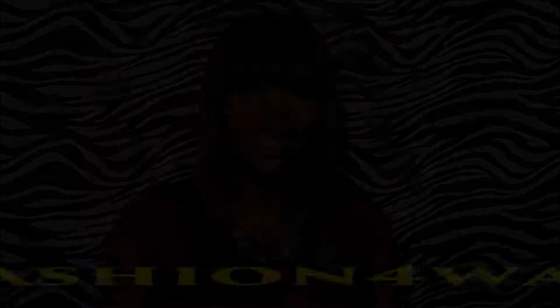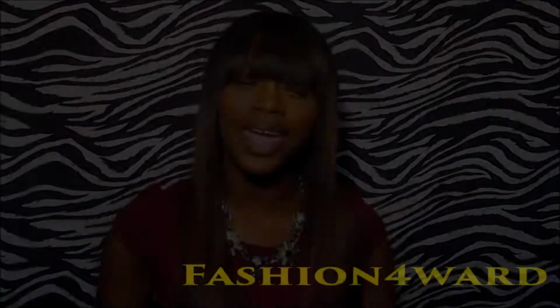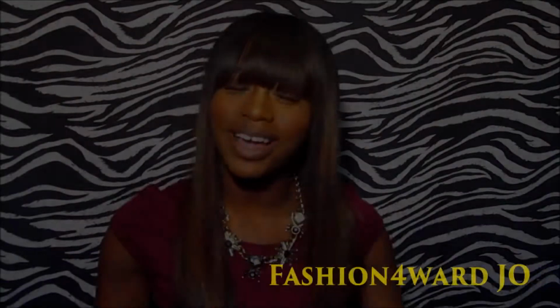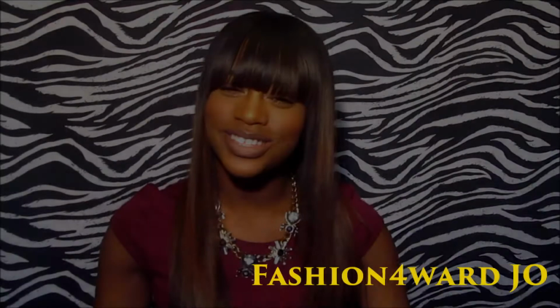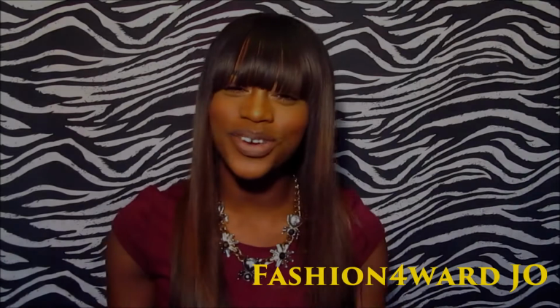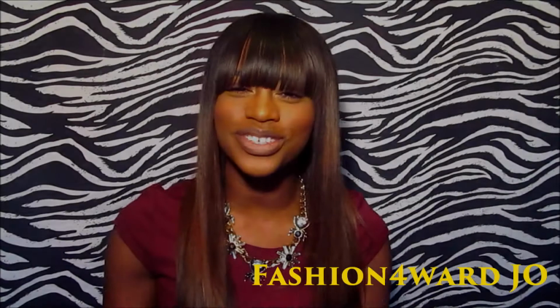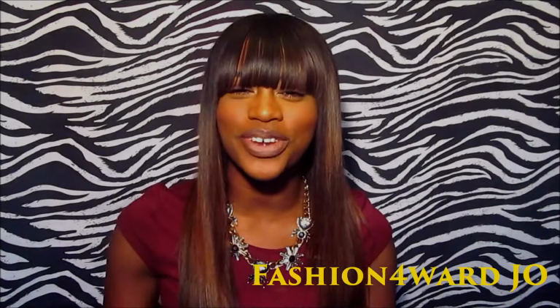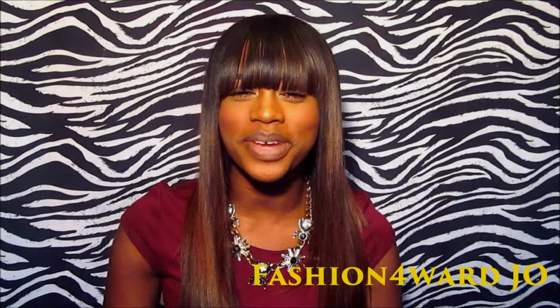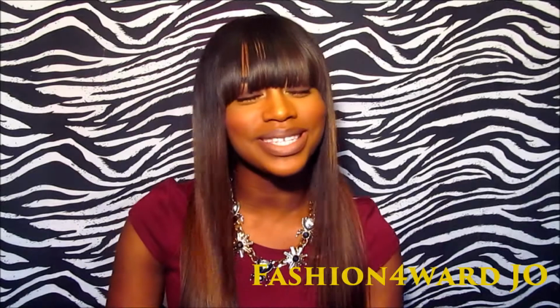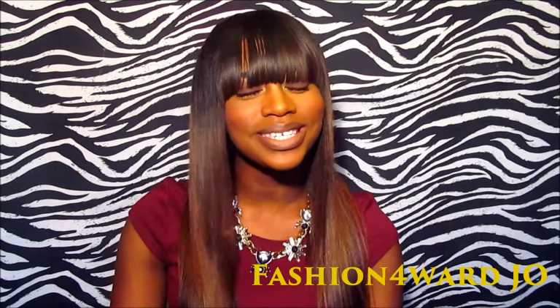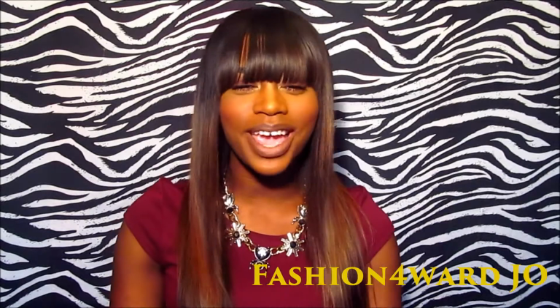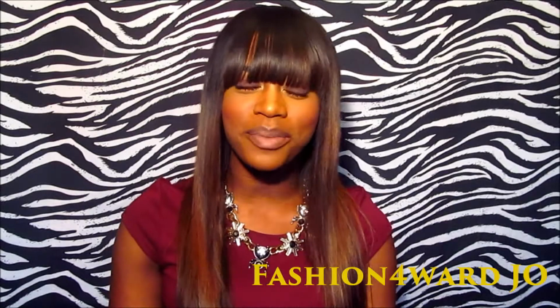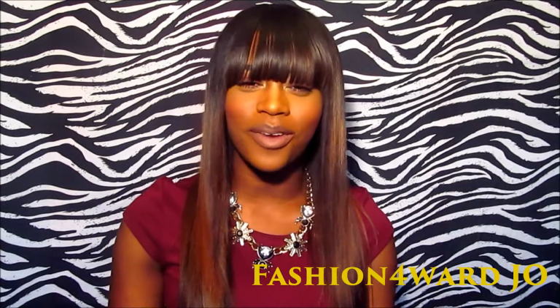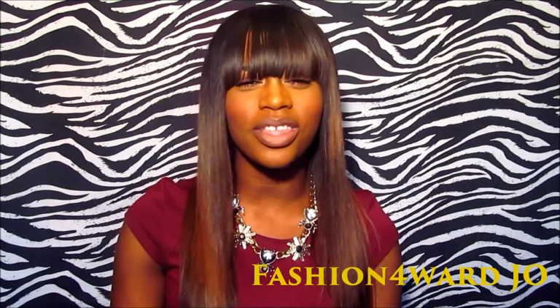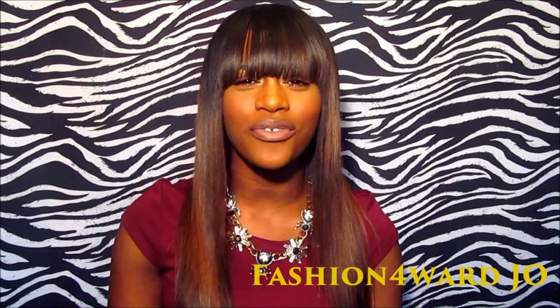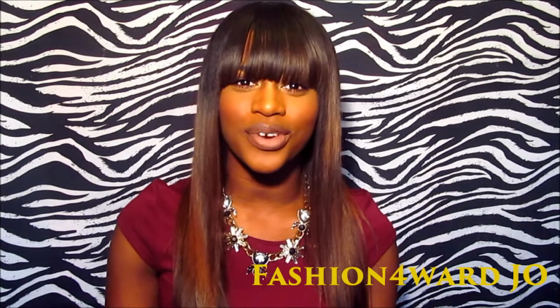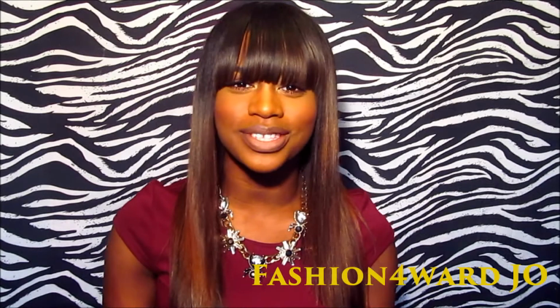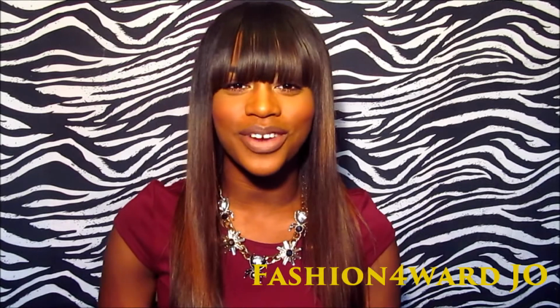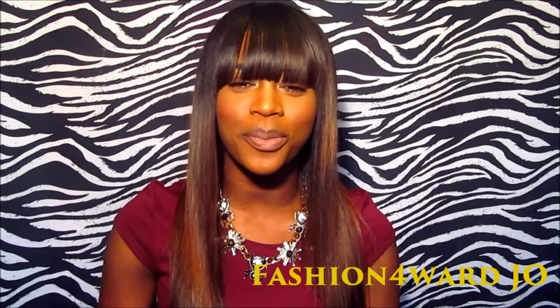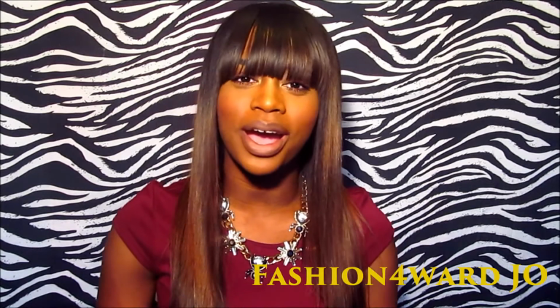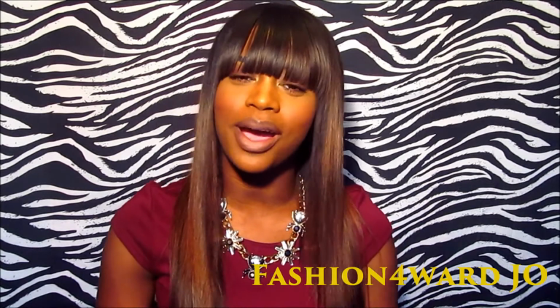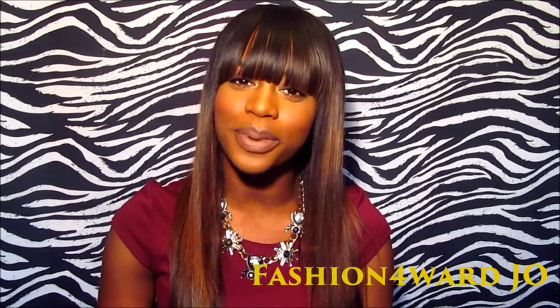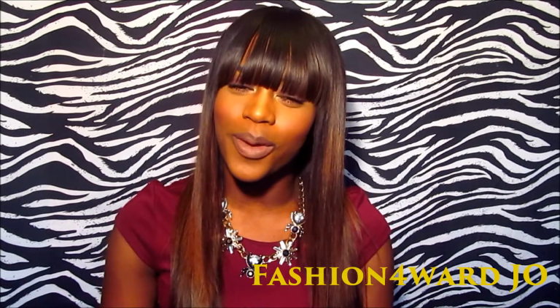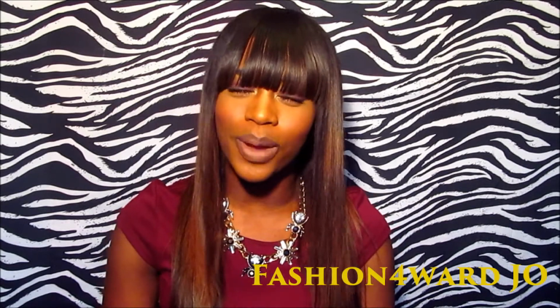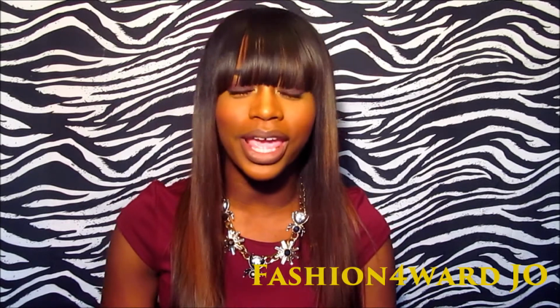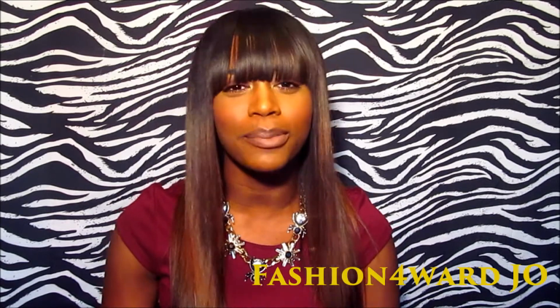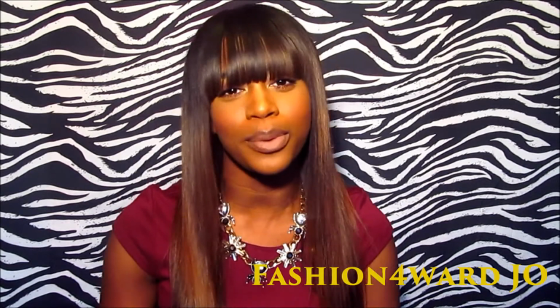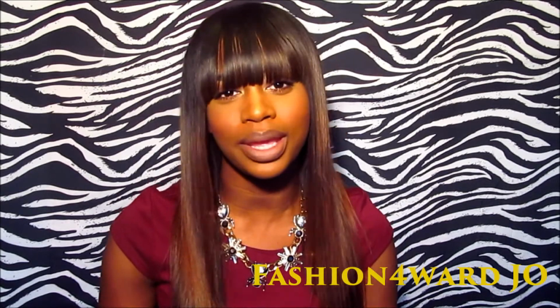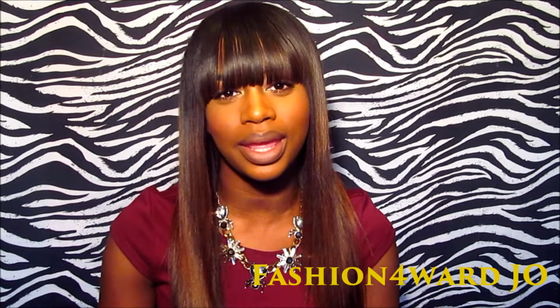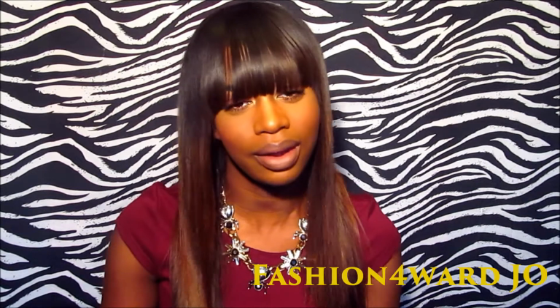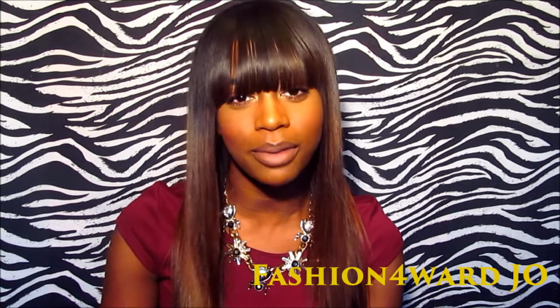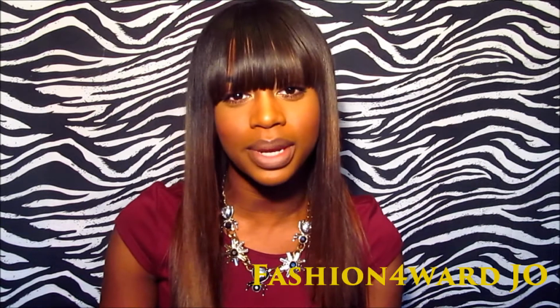Hey y'all, it's your girl Jo, and today I'm here with a first look from a company called Cambodian Hair Company.